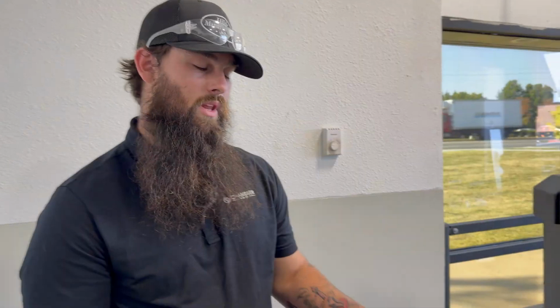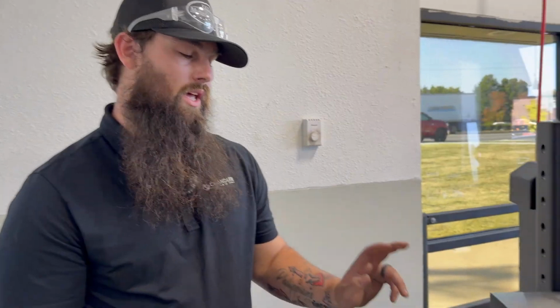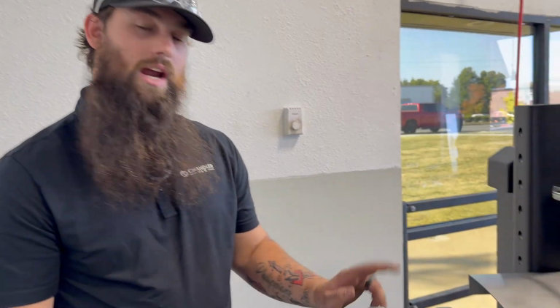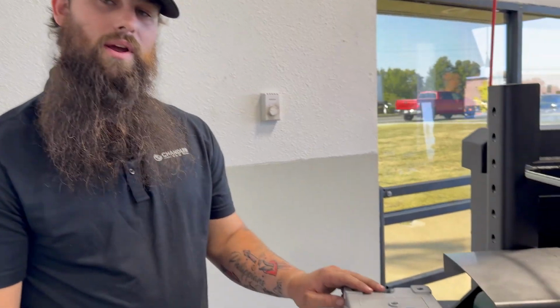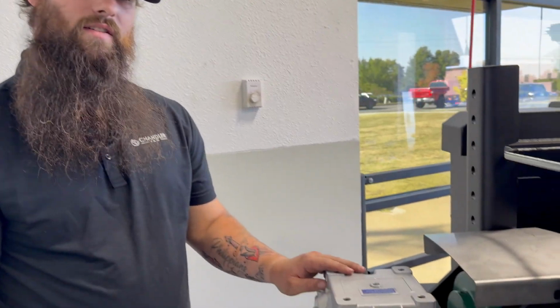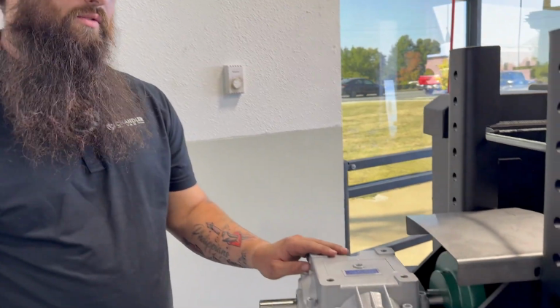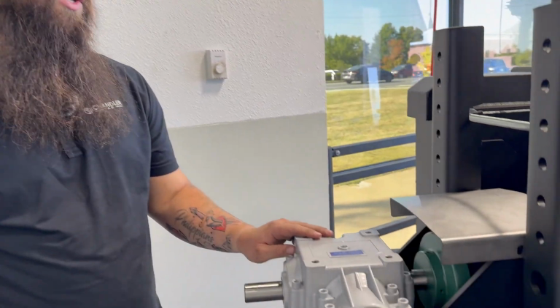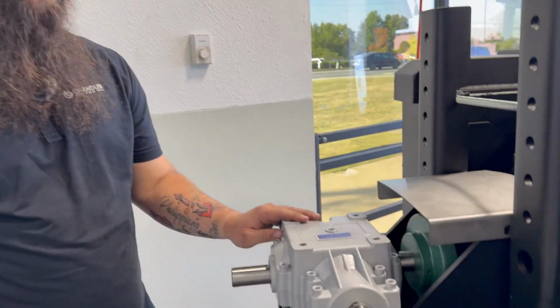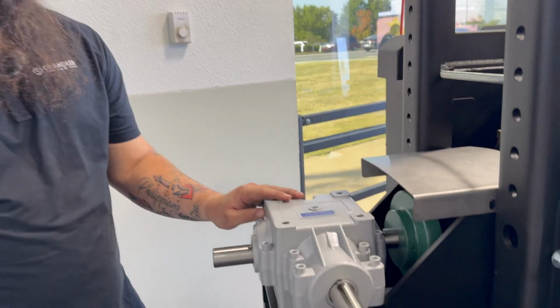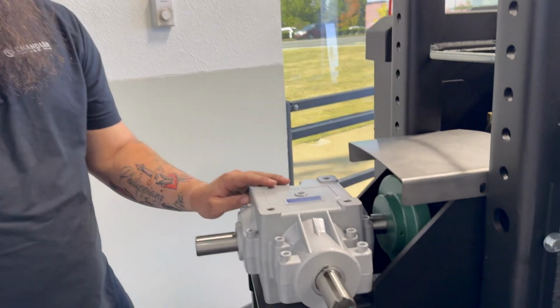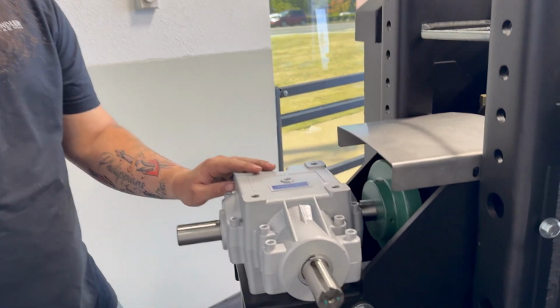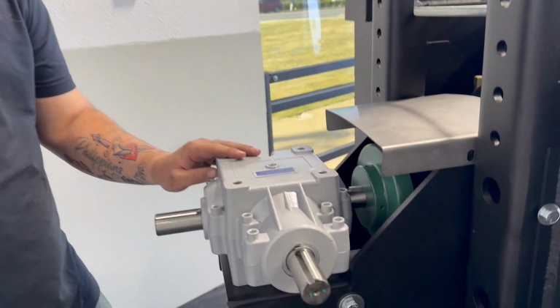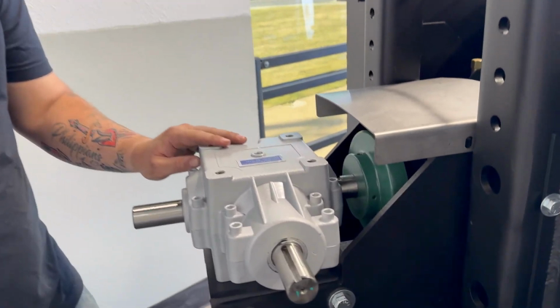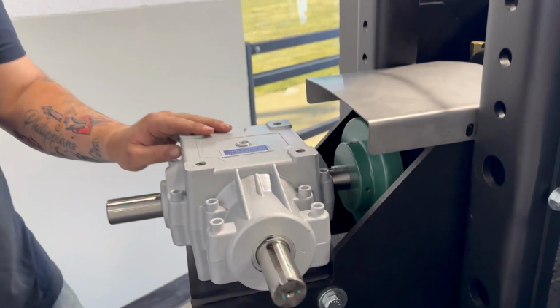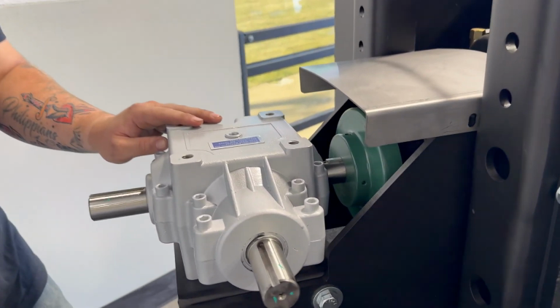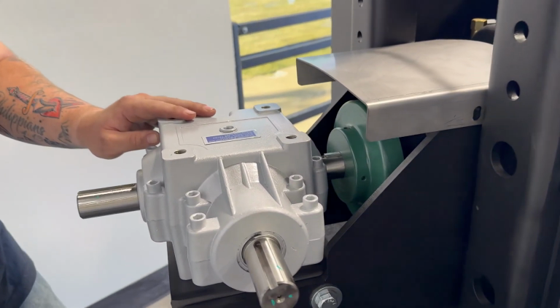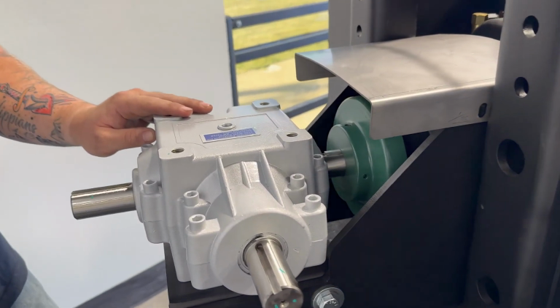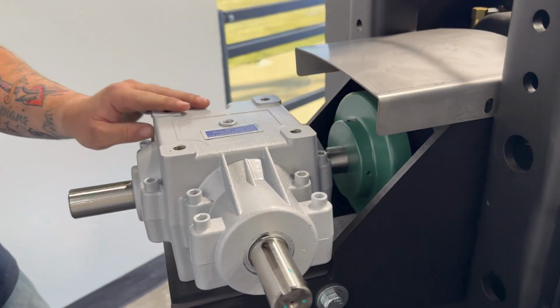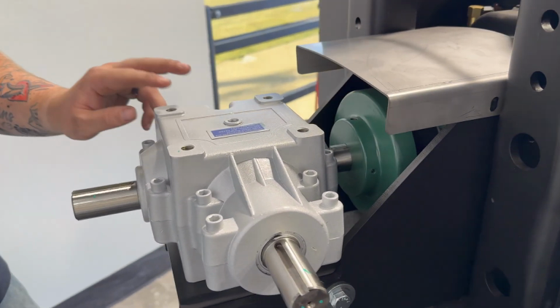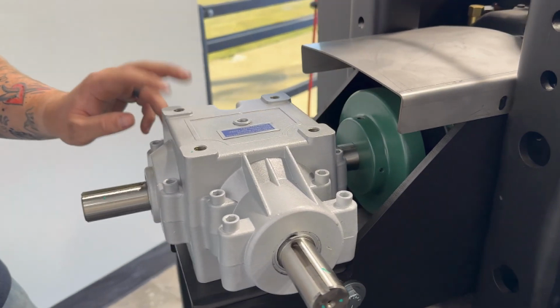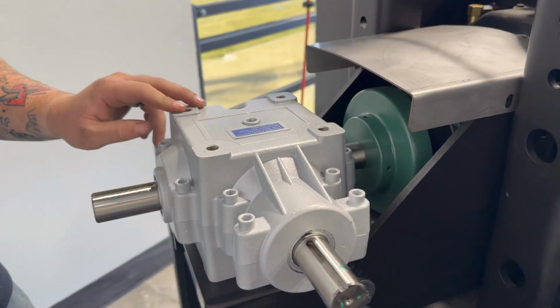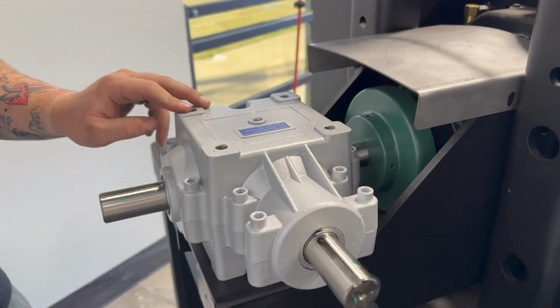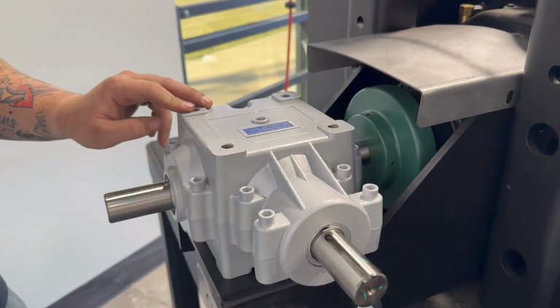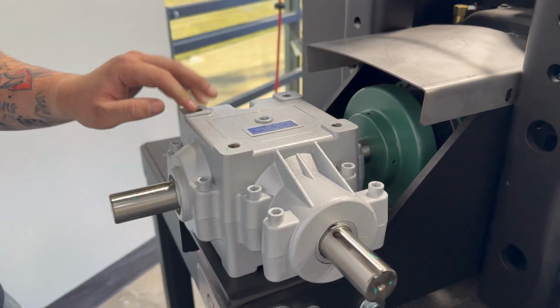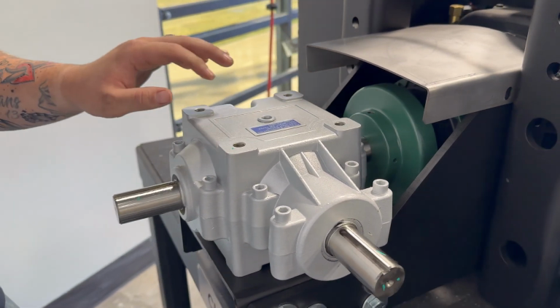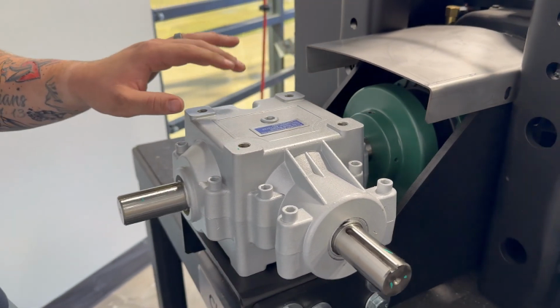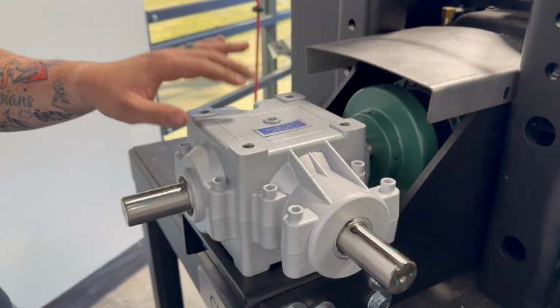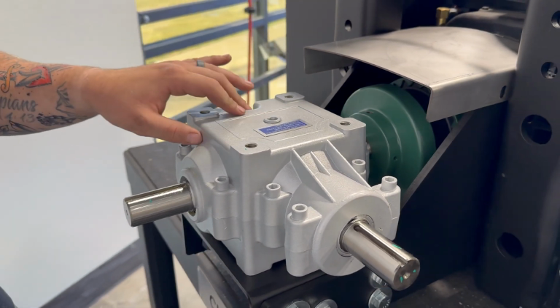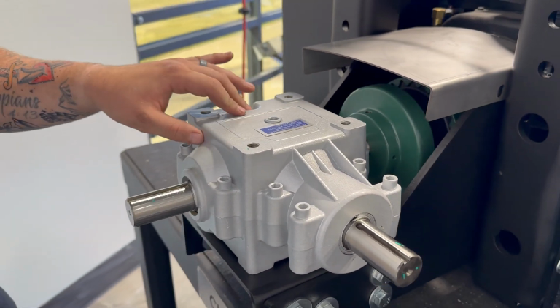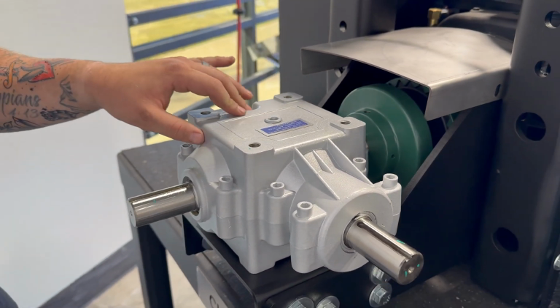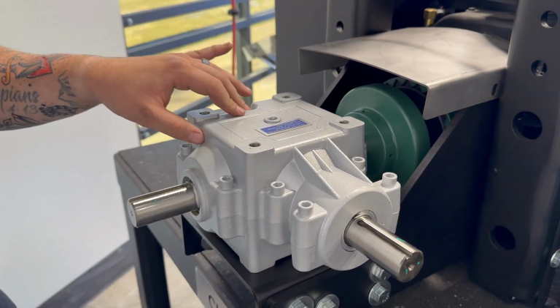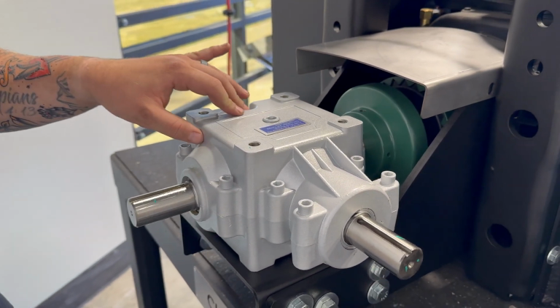Here we have a three-shaft gearbox. This is a one-to-one ratio. This is a 500 series.